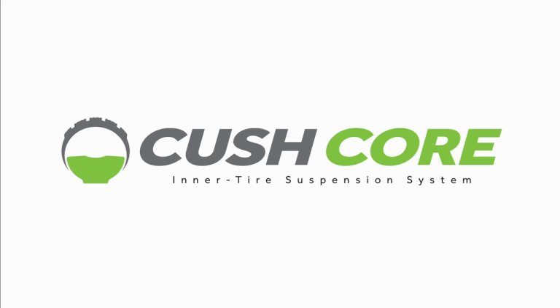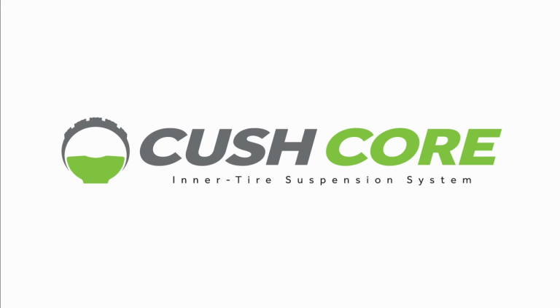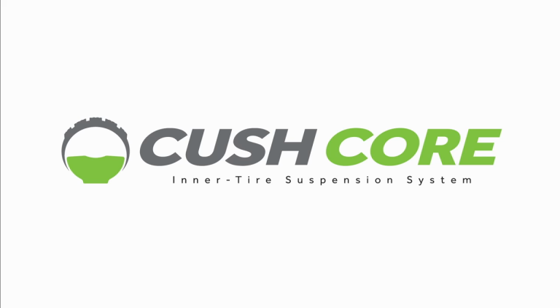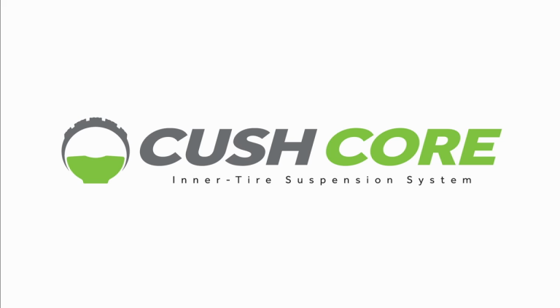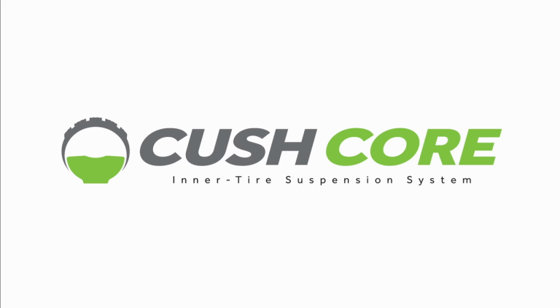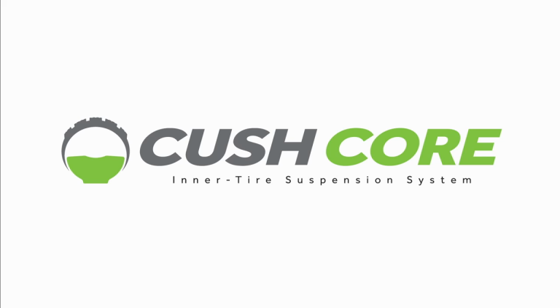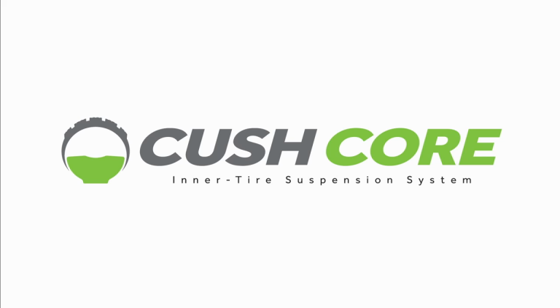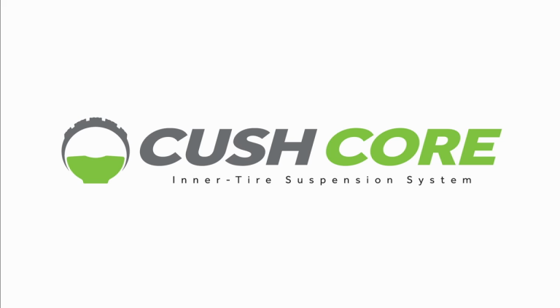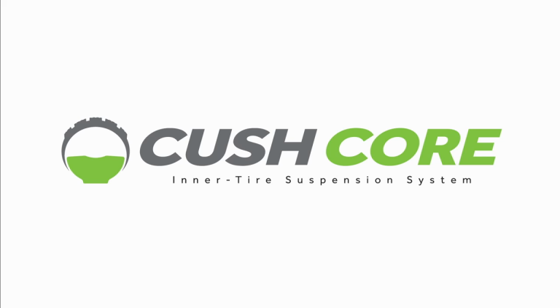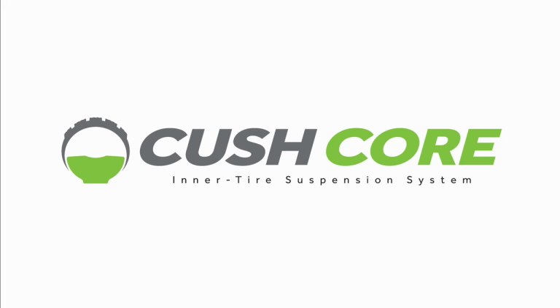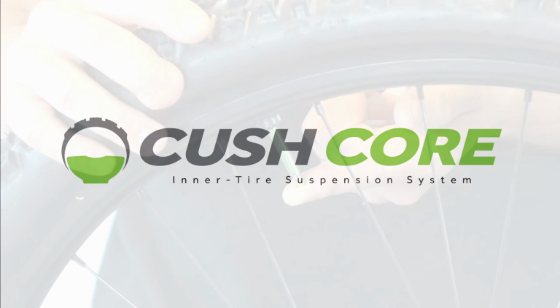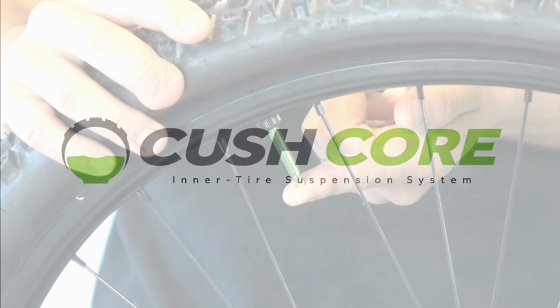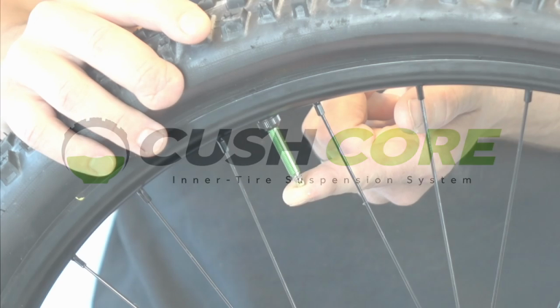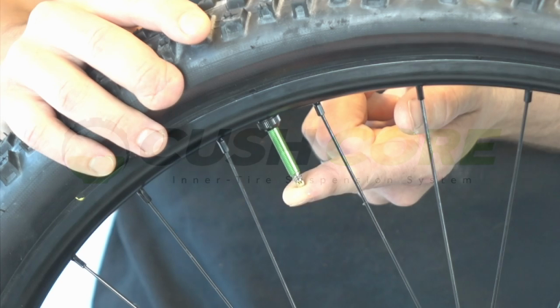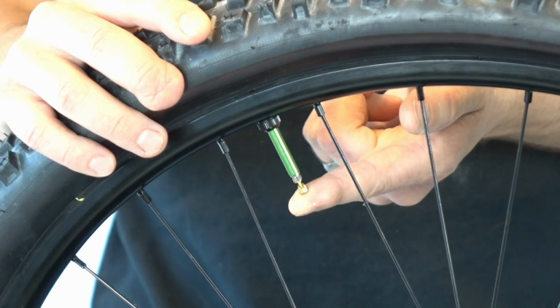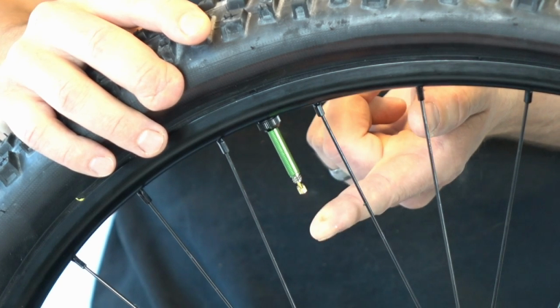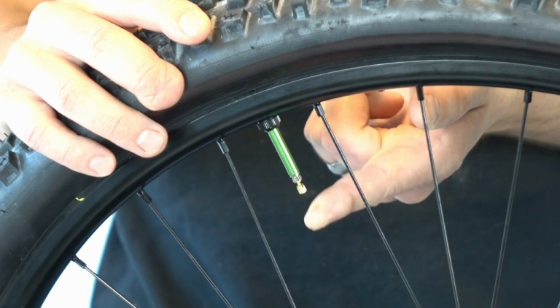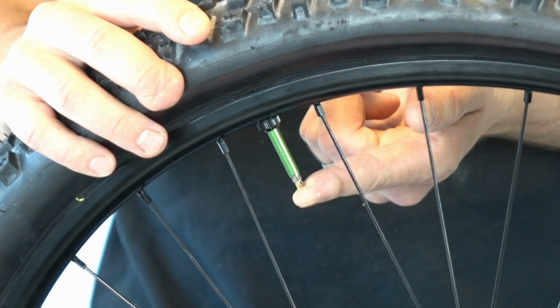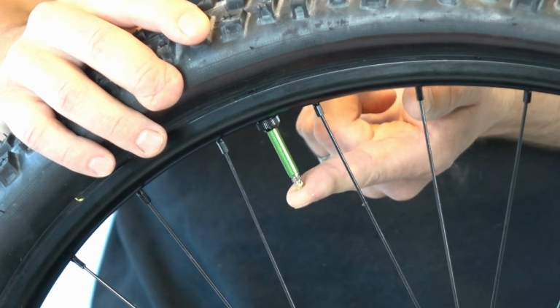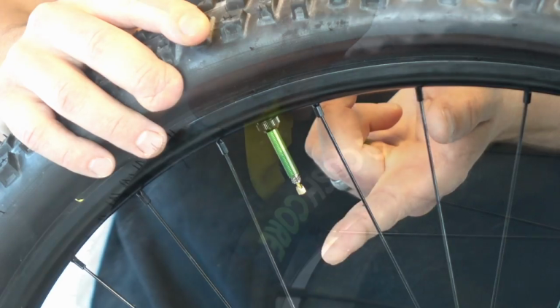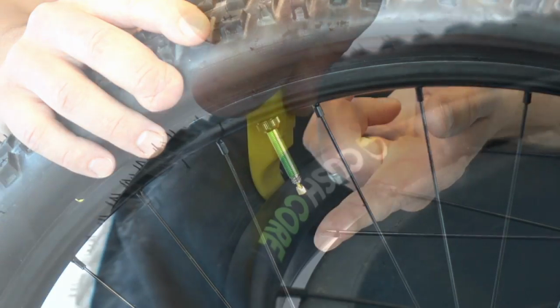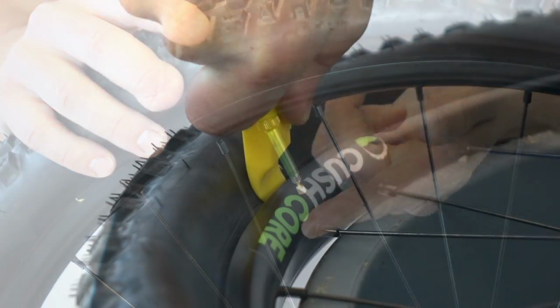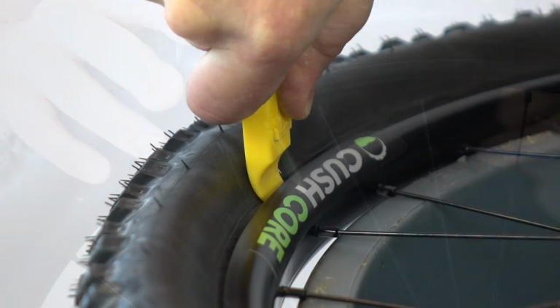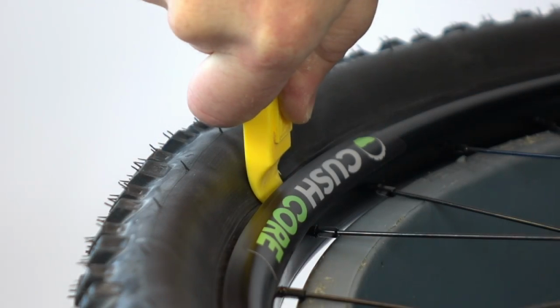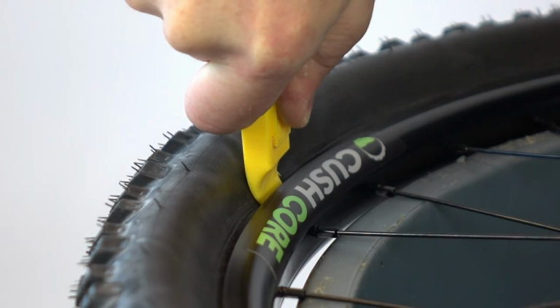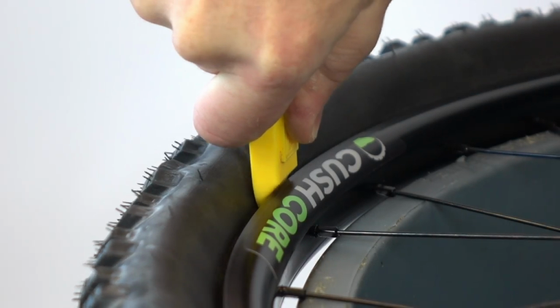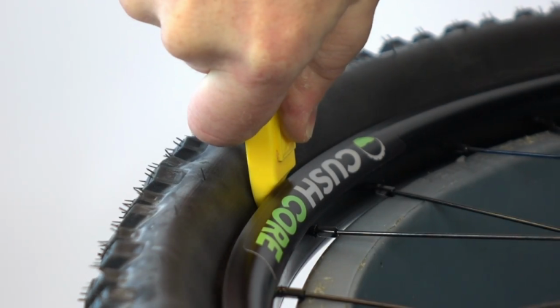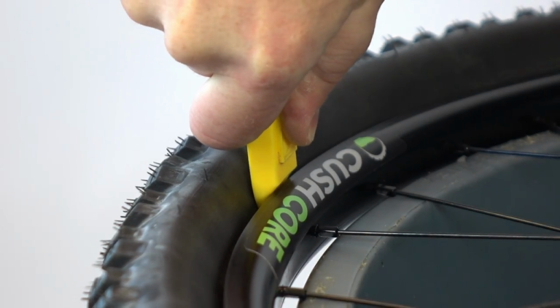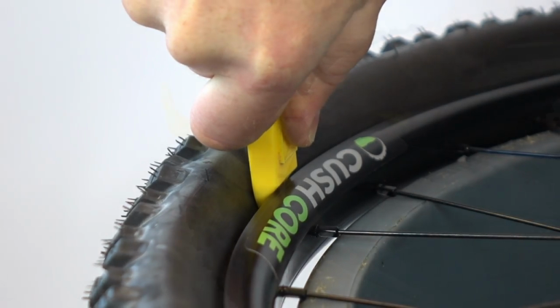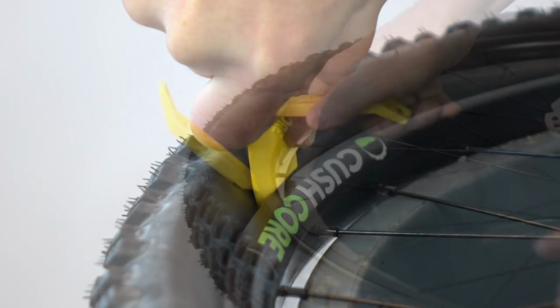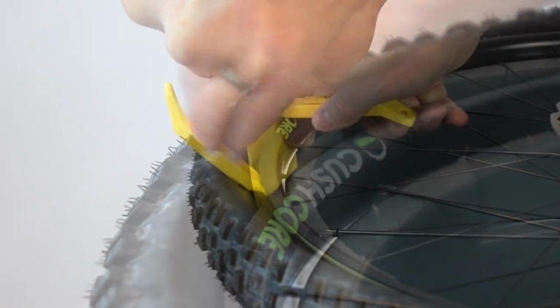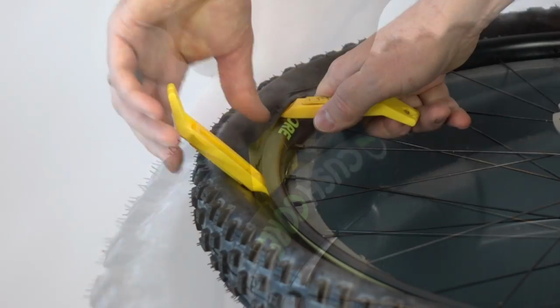Hi, this is Adam with CushCore. In this video, we show you the easiest method for removing a tire with CushCore installed.